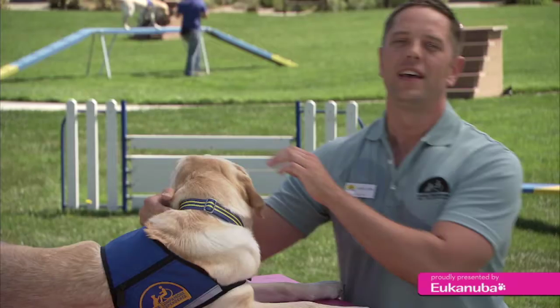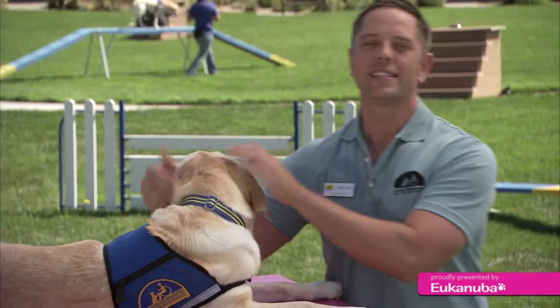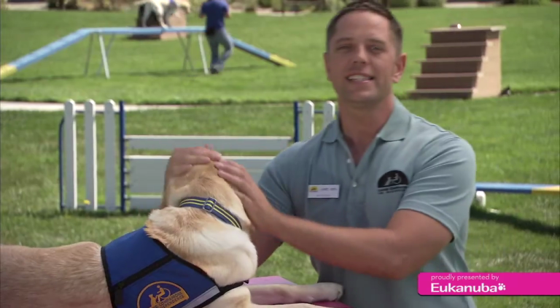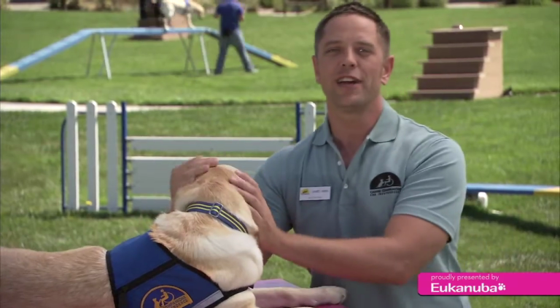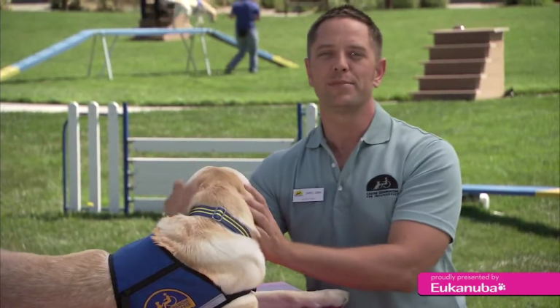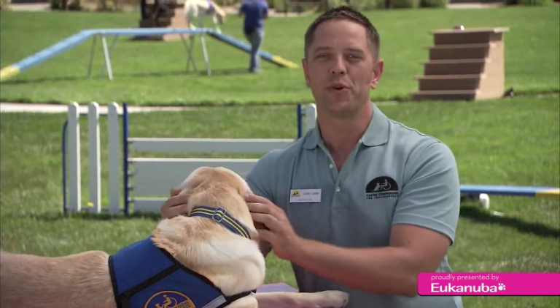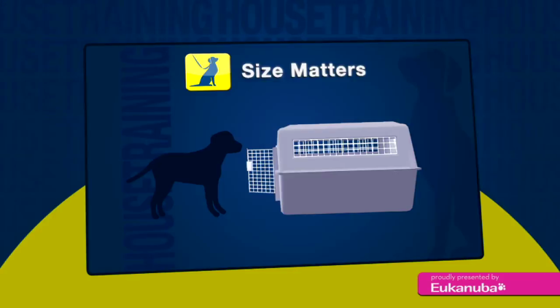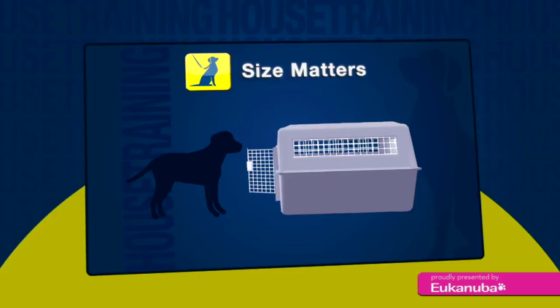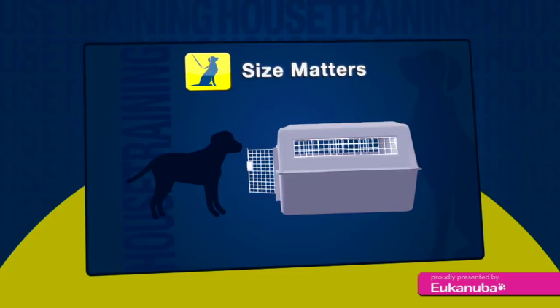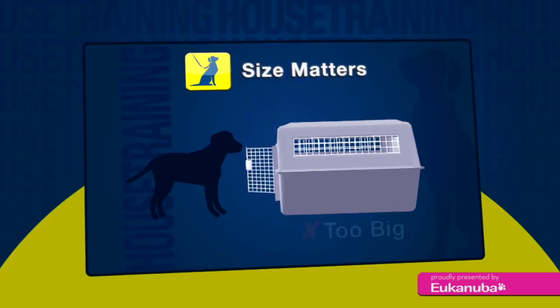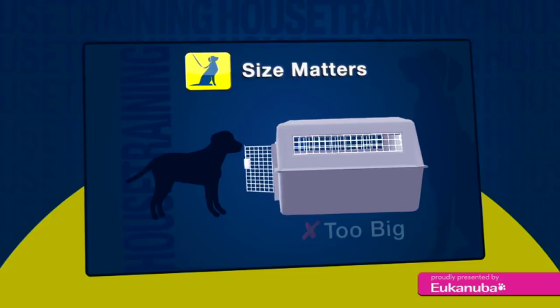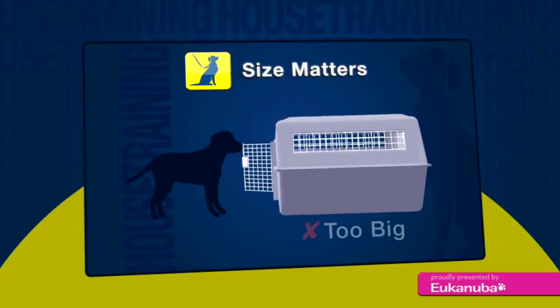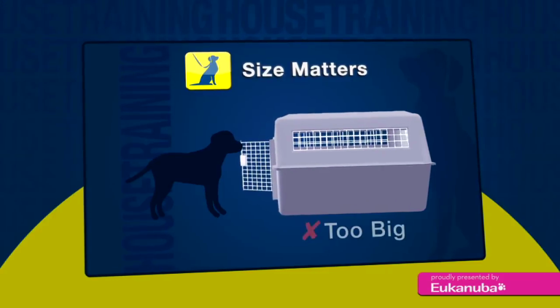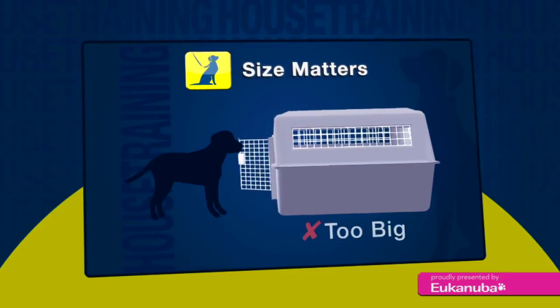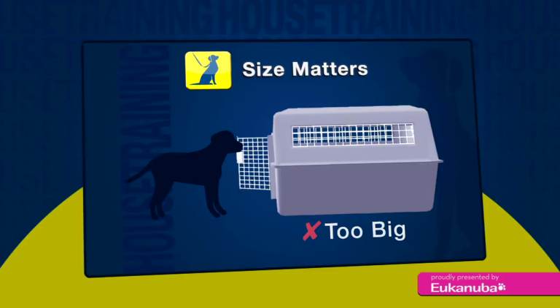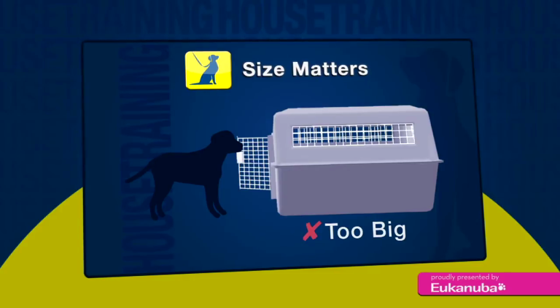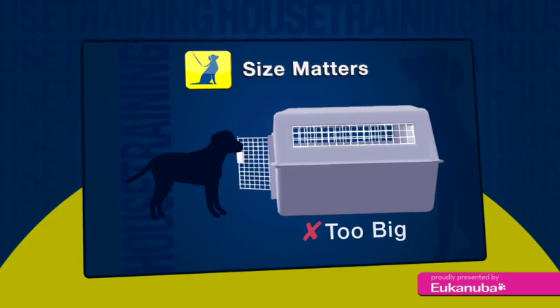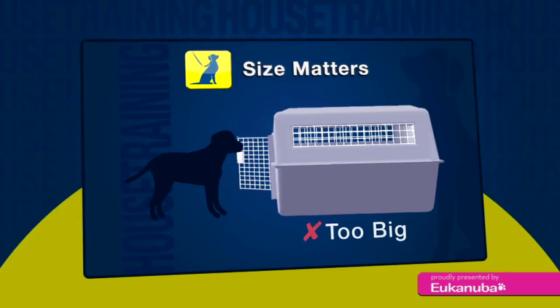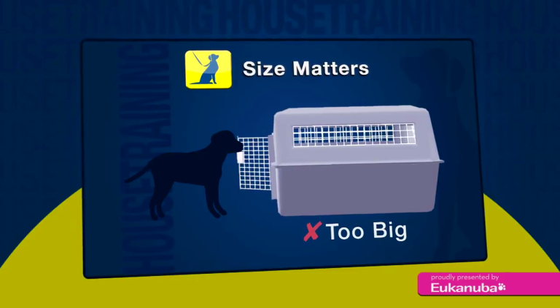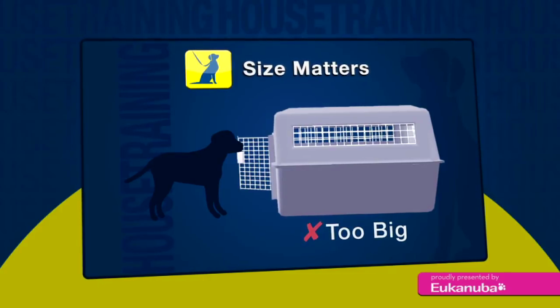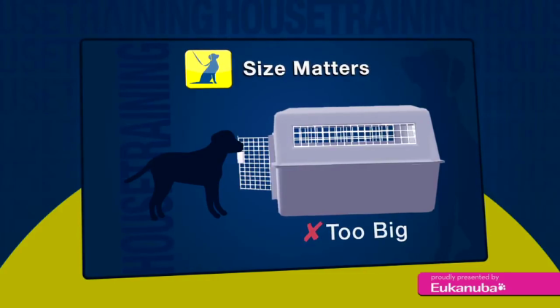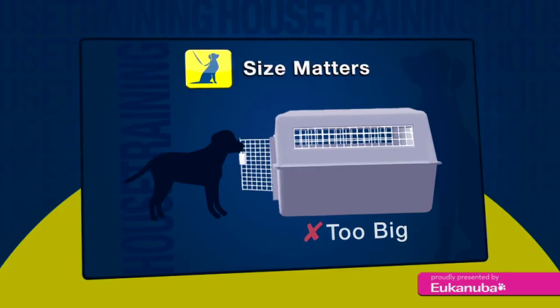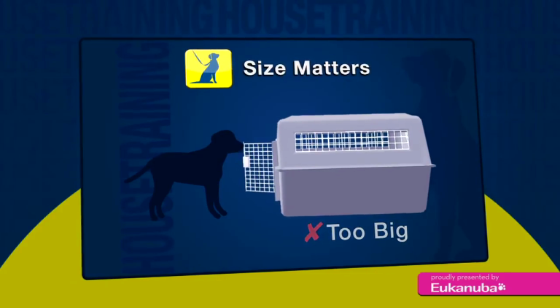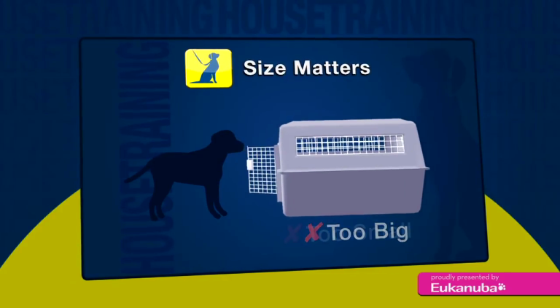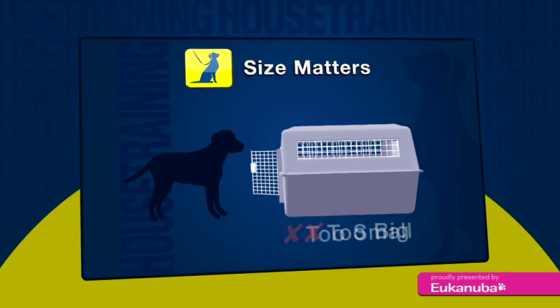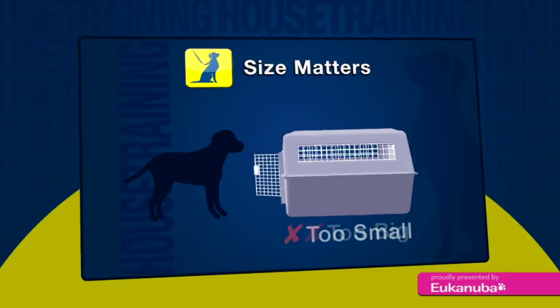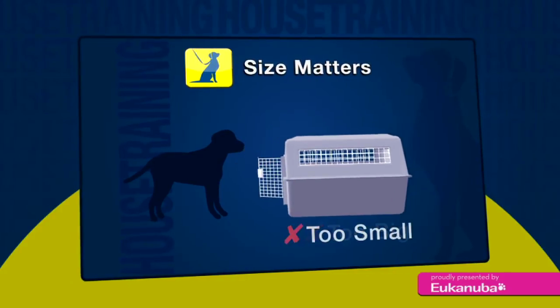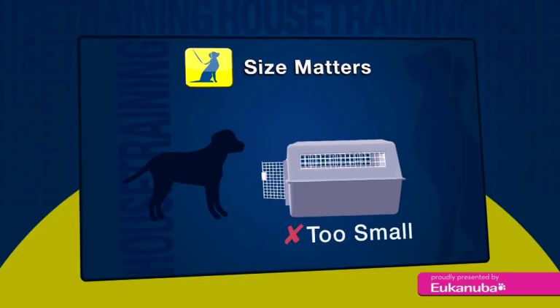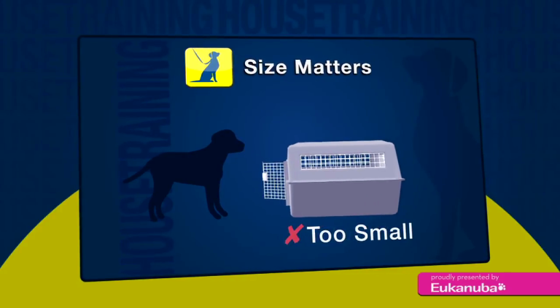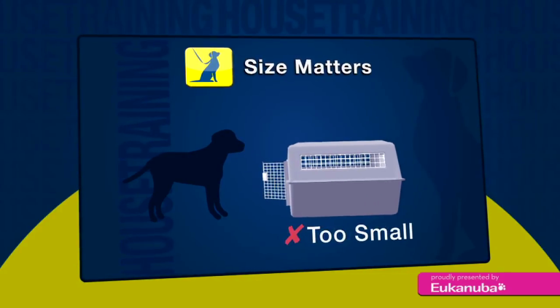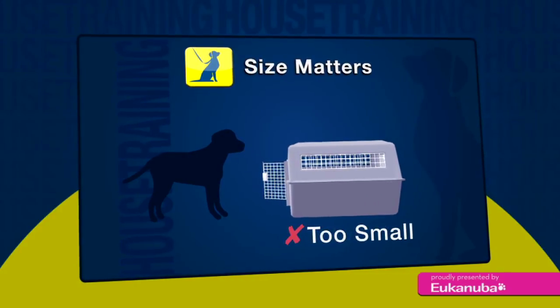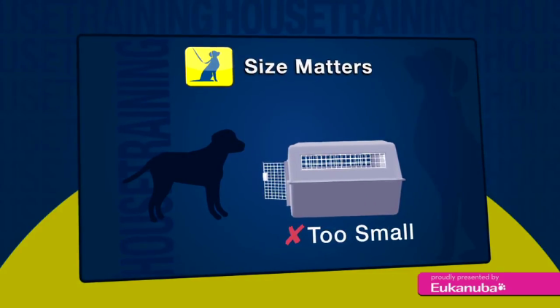The size of the crate is important. Having a crate that's too big will cause the dog to toilet in the crate, and having a crate that's too small is definitely uncomfortable for the dog.